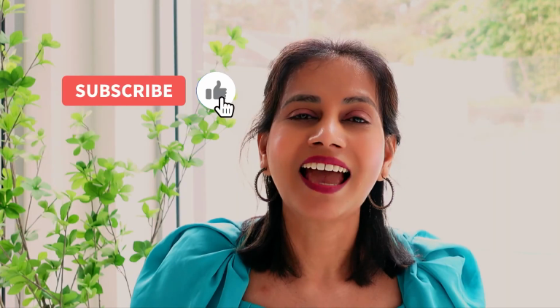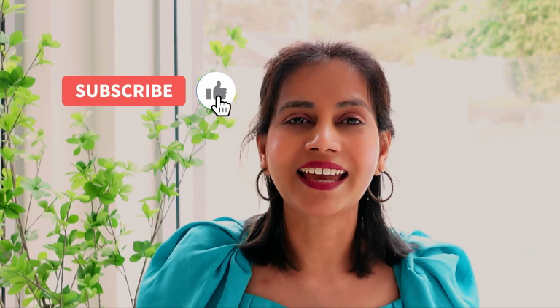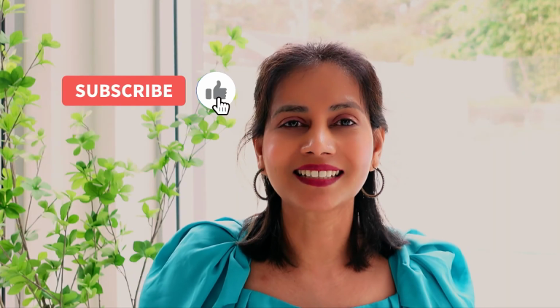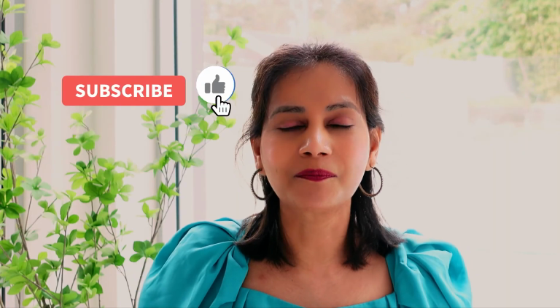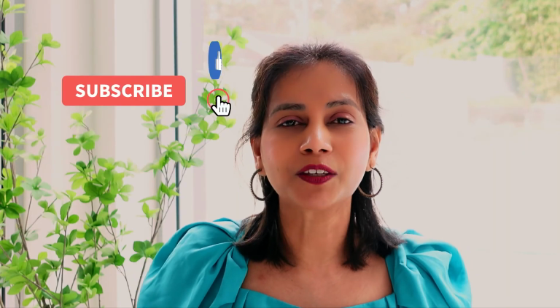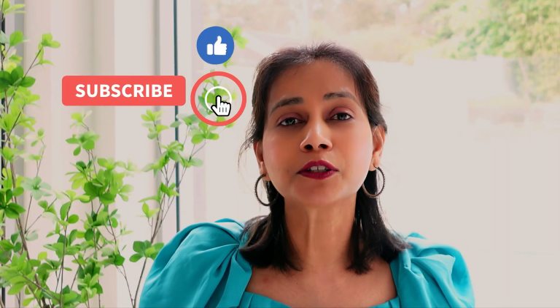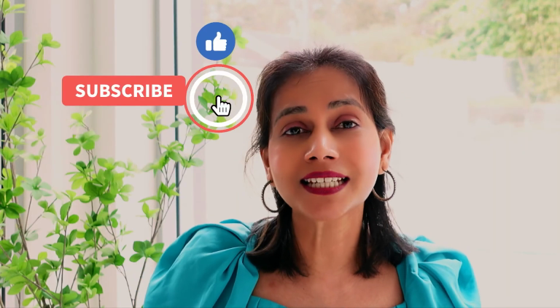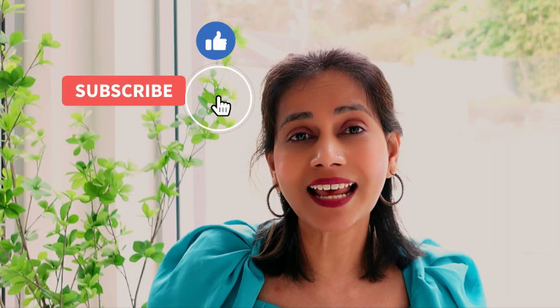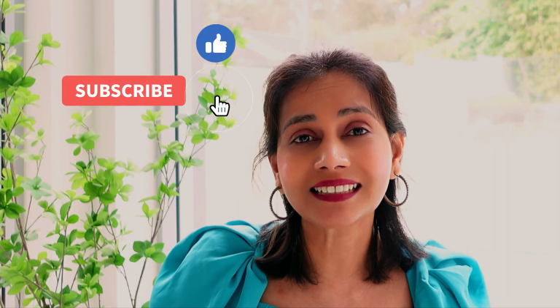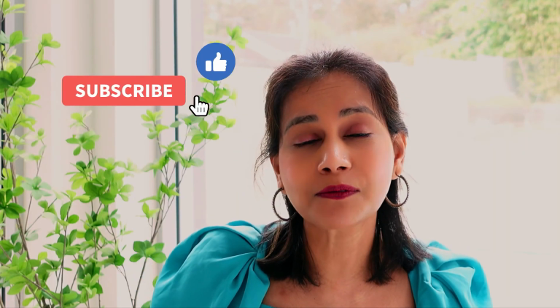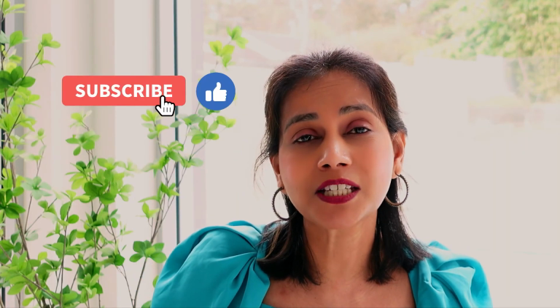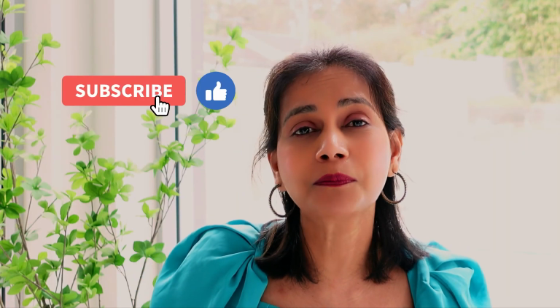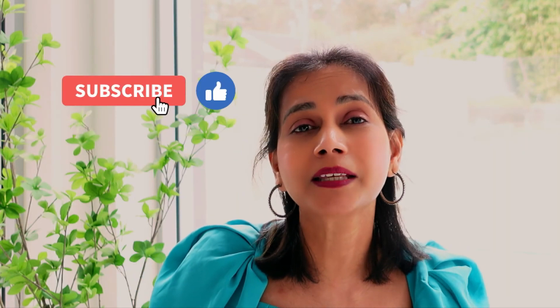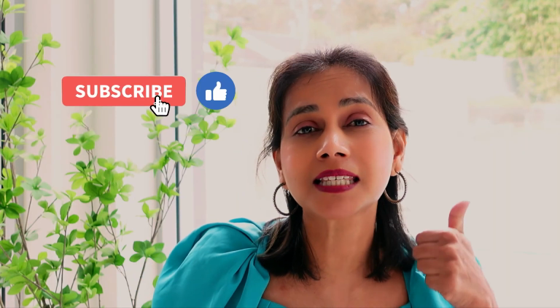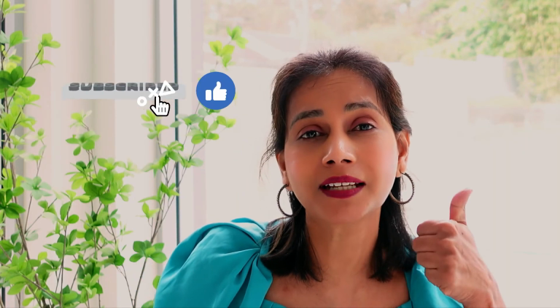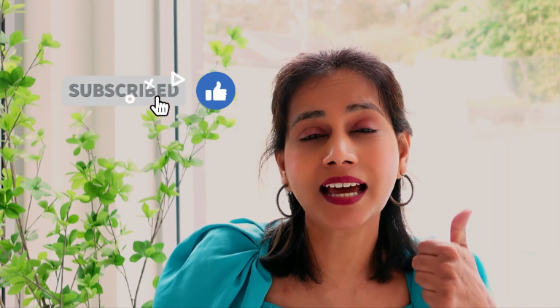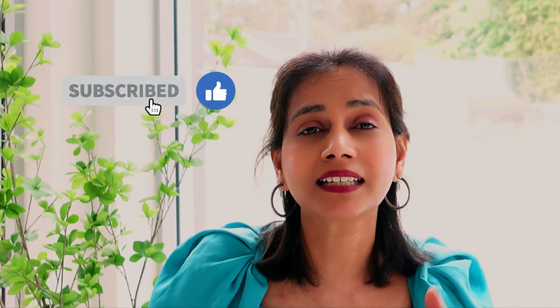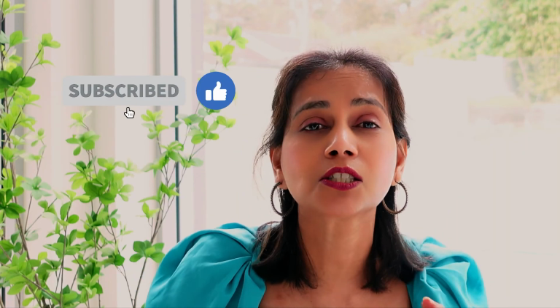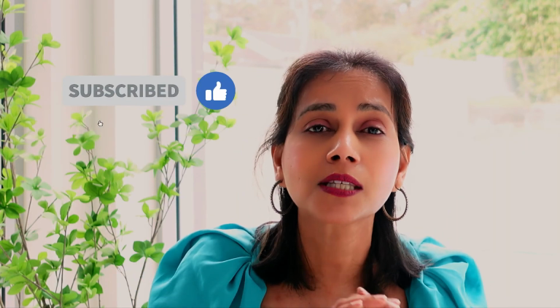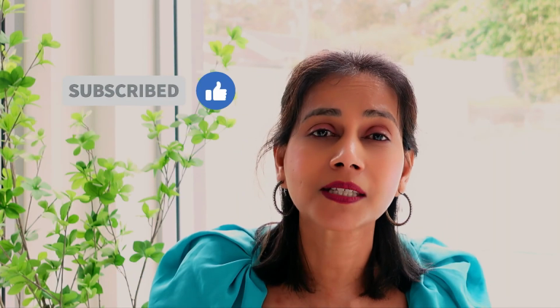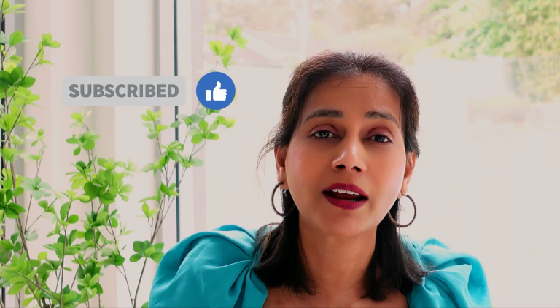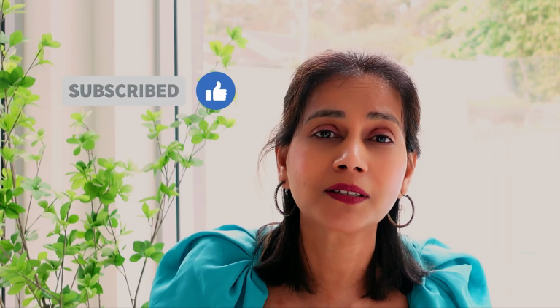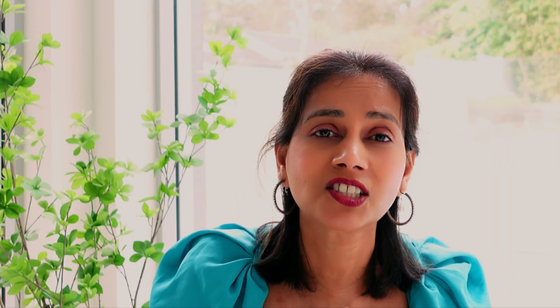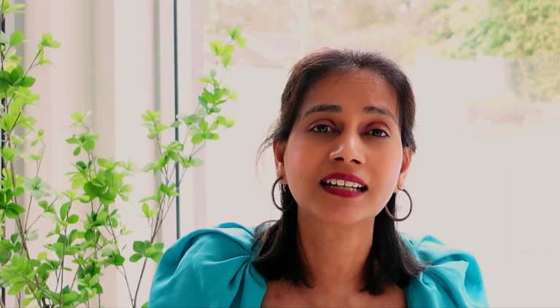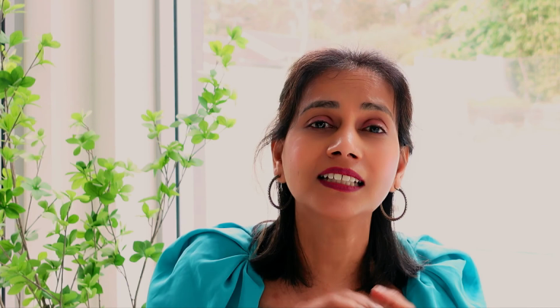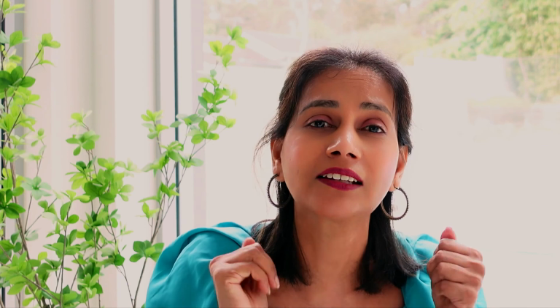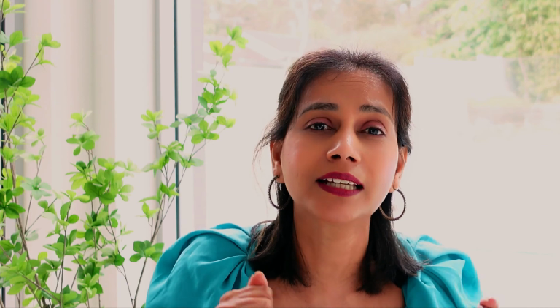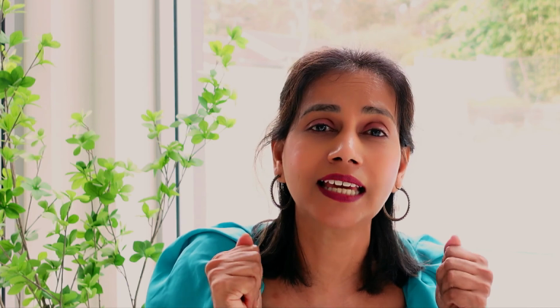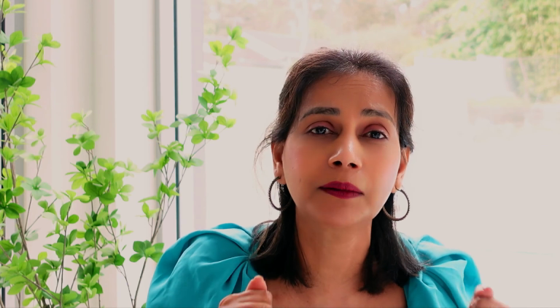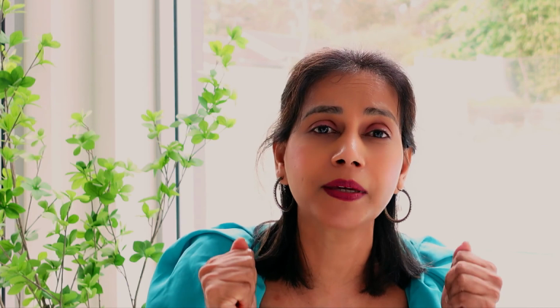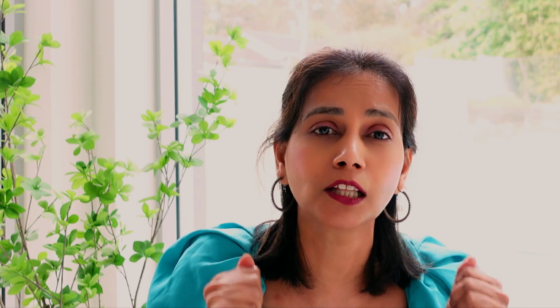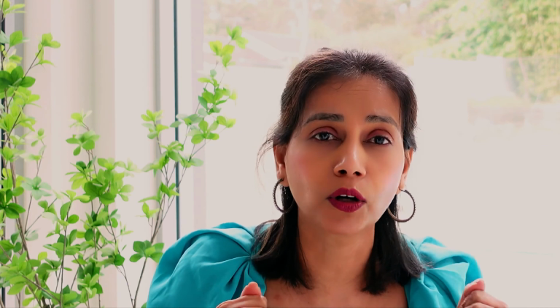If you did like this video, please give it a like and subscribe to the channel. It will really help me a lot.